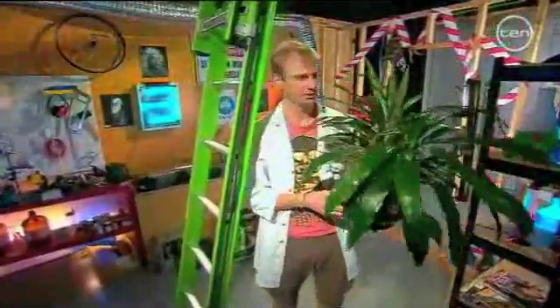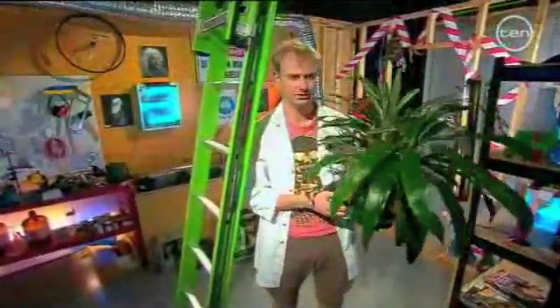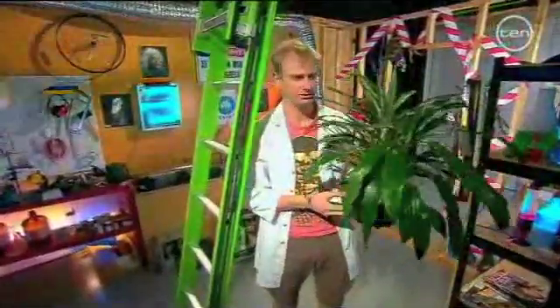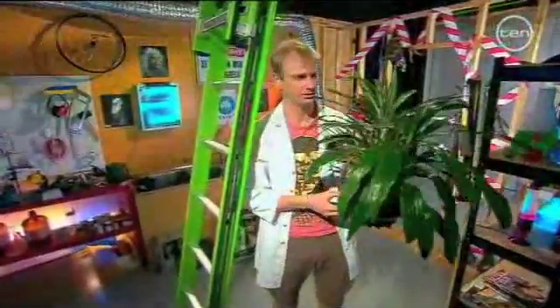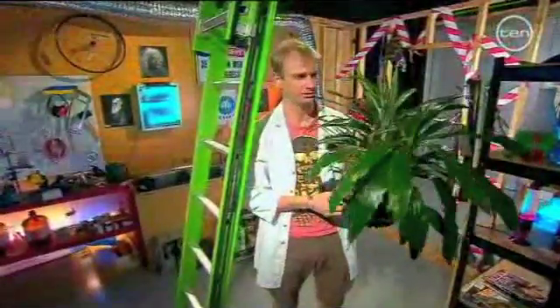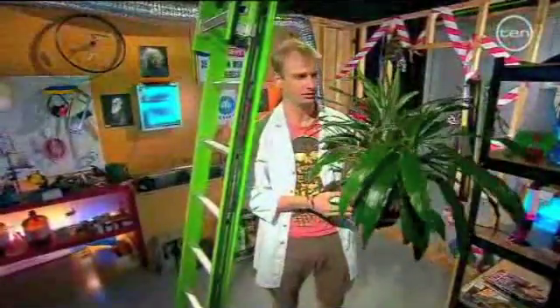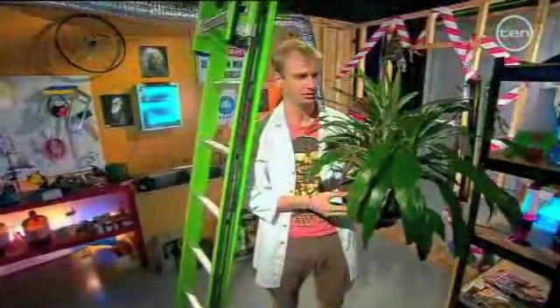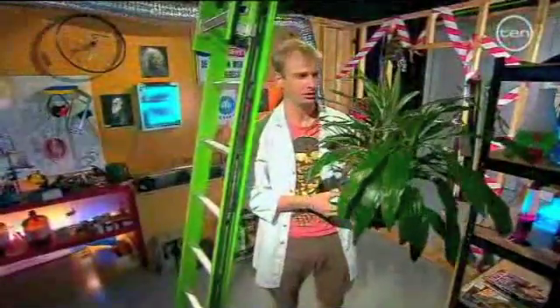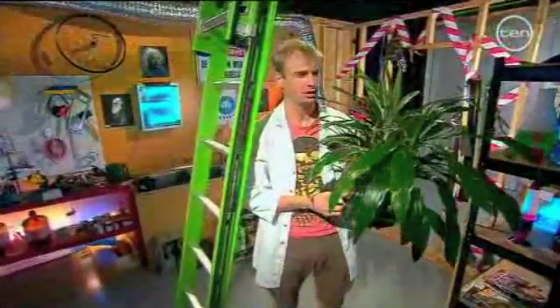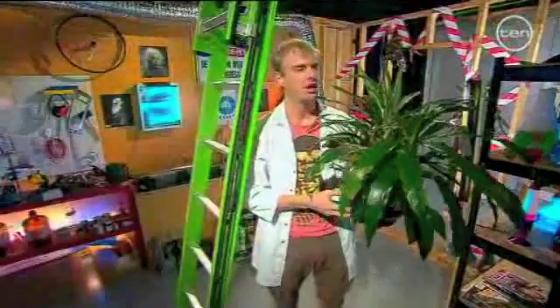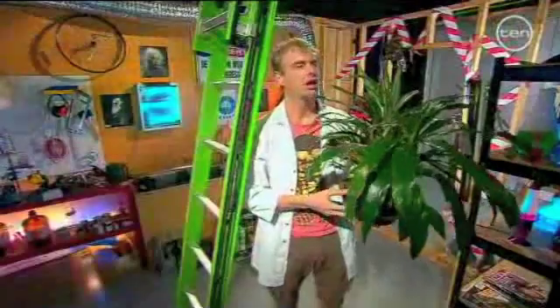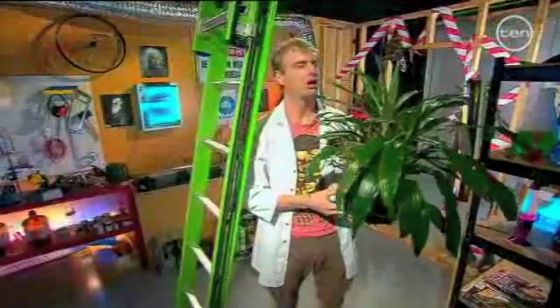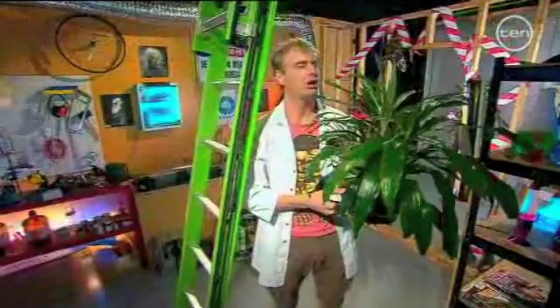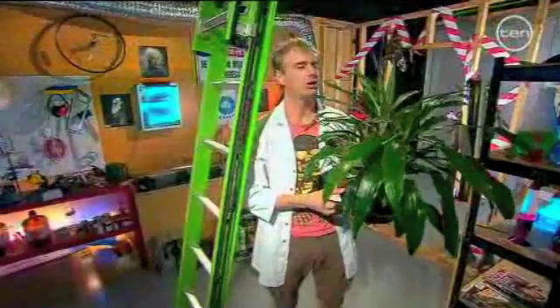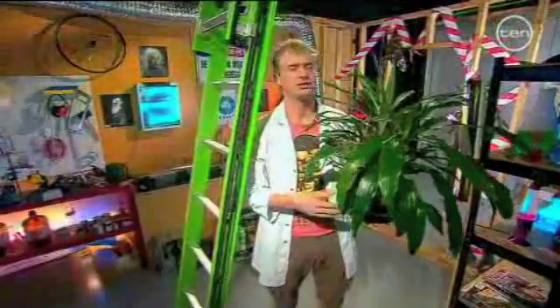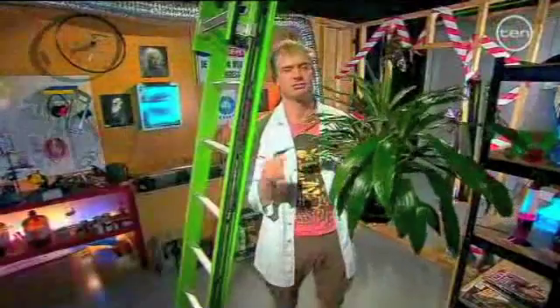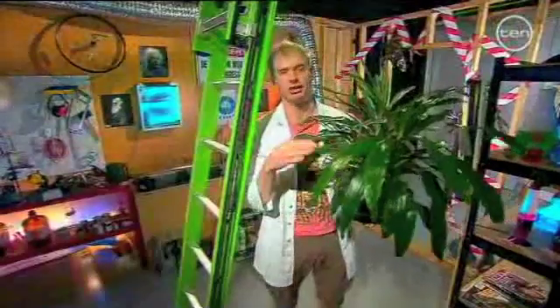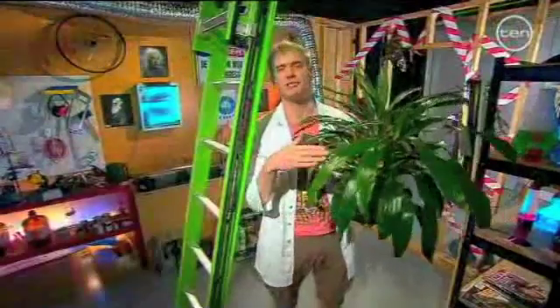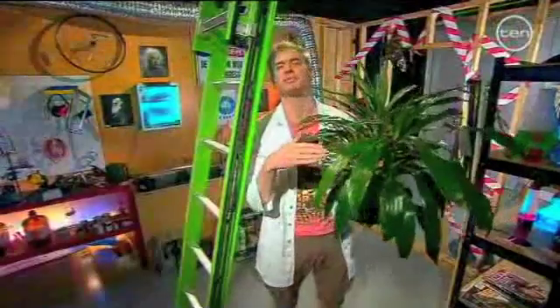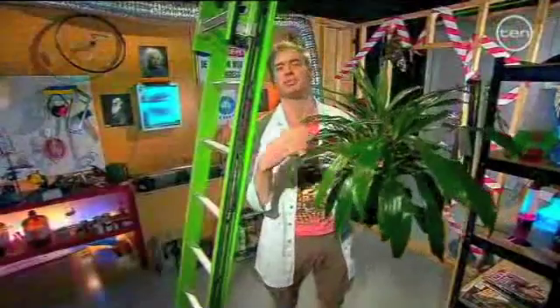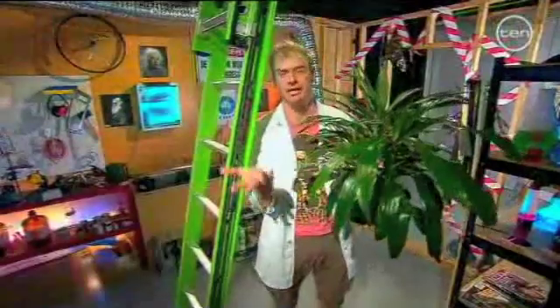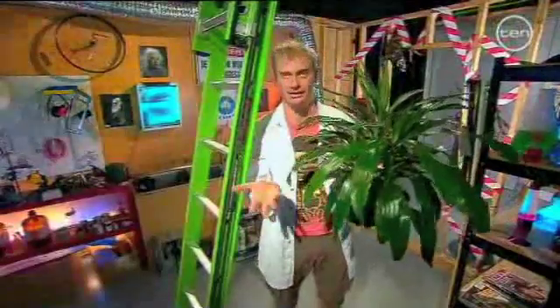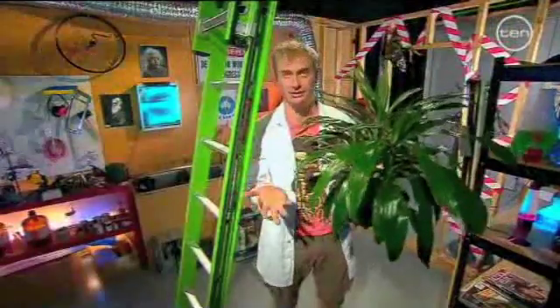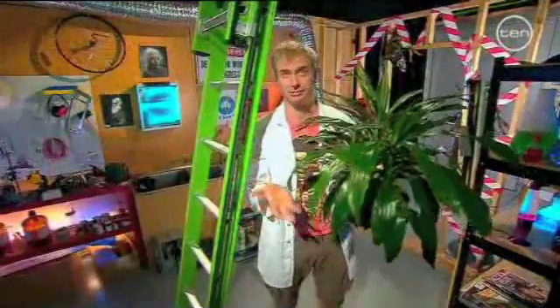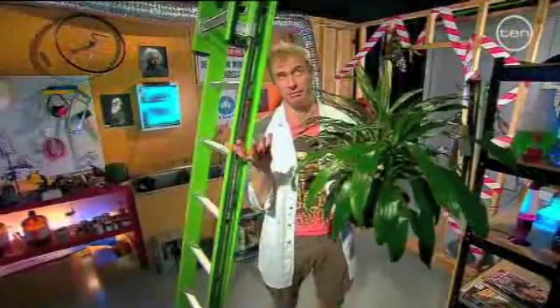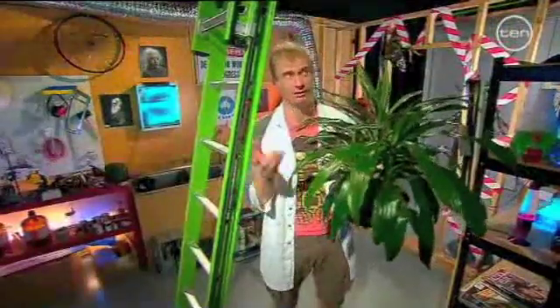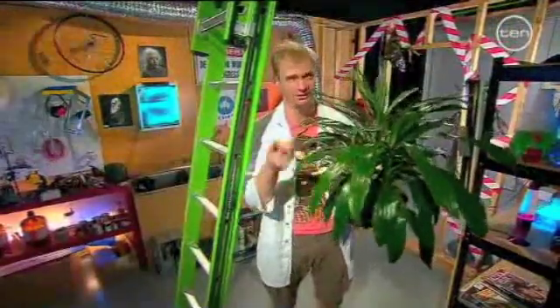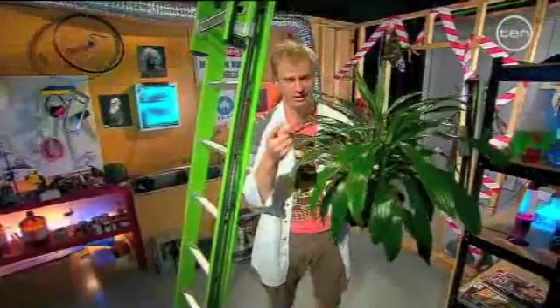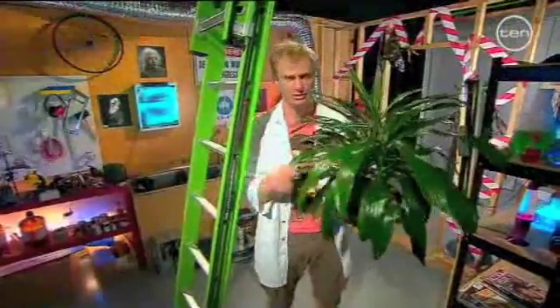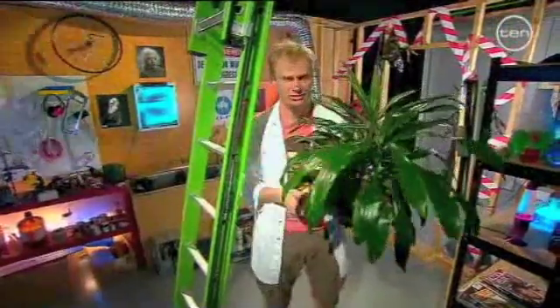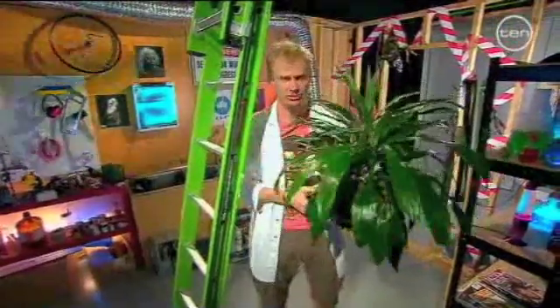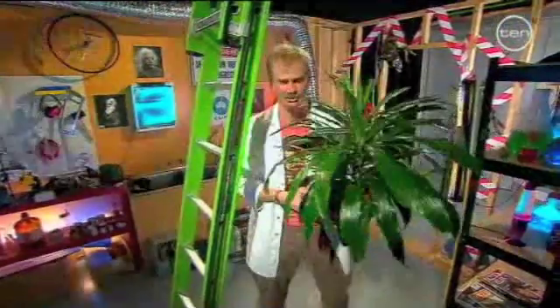No, no it's not. Oh, it's climbing plants. You'll see what I mean.